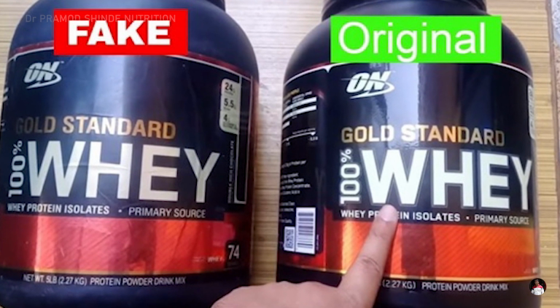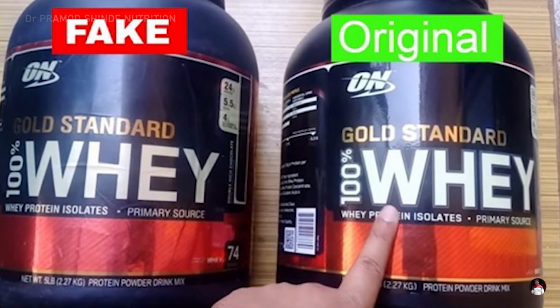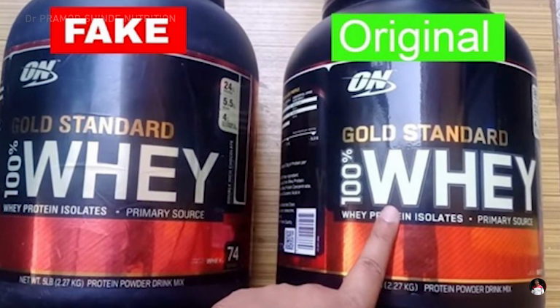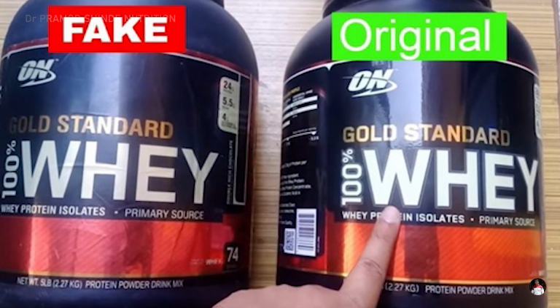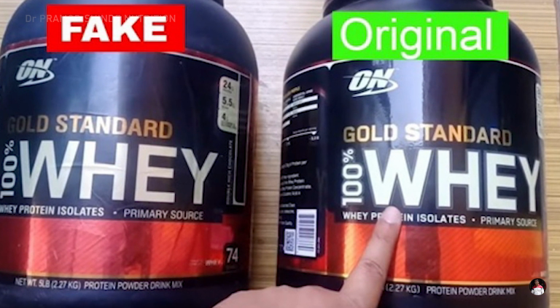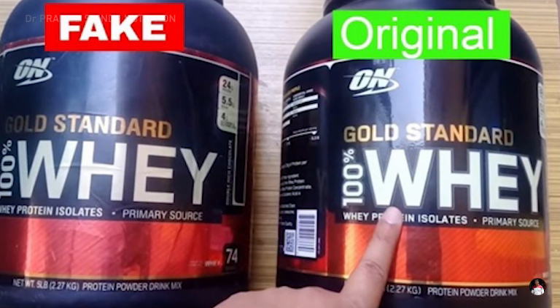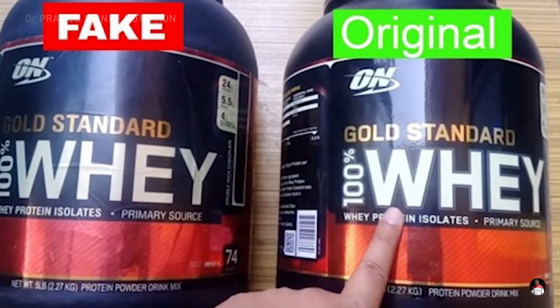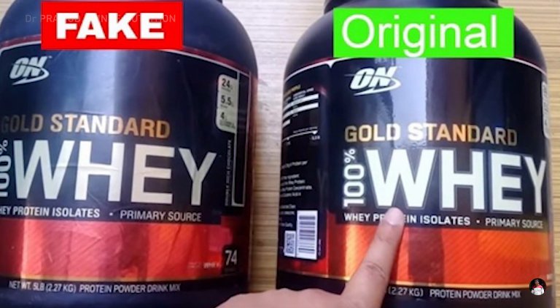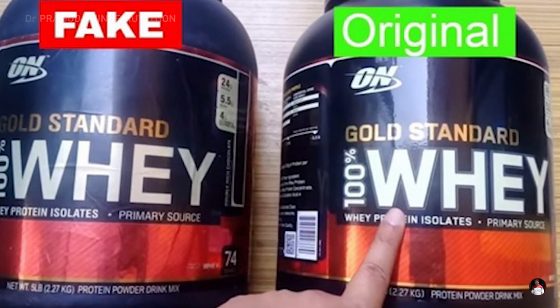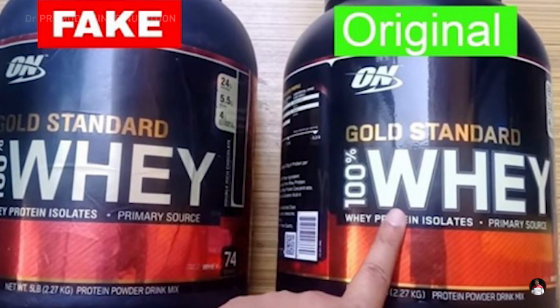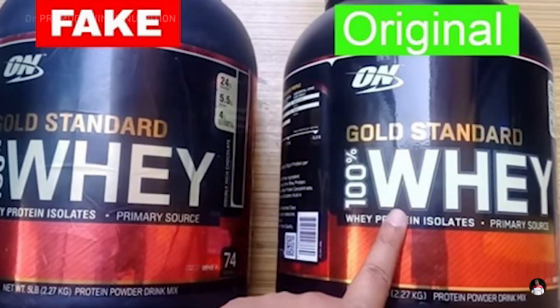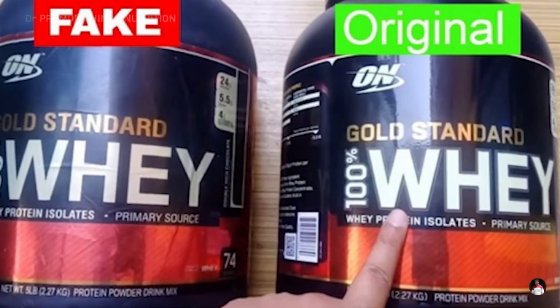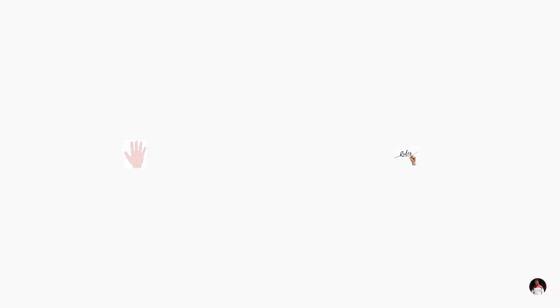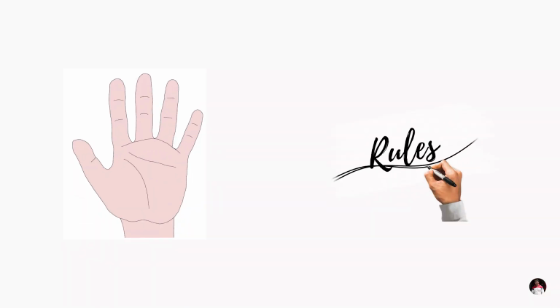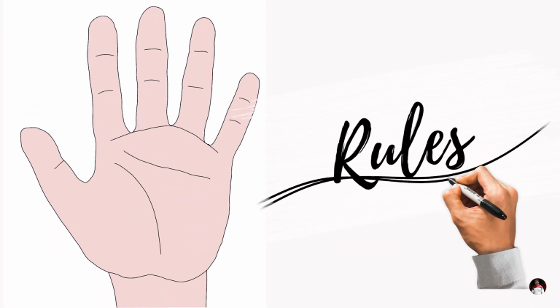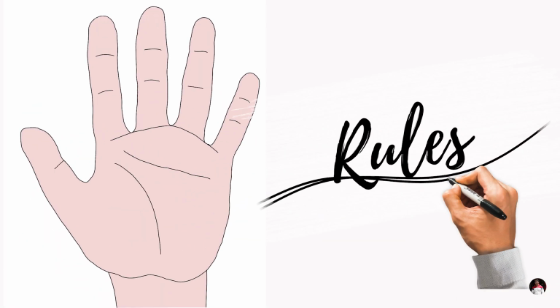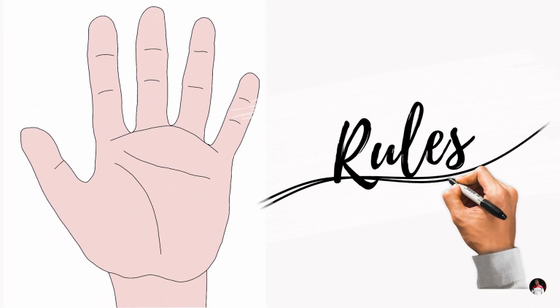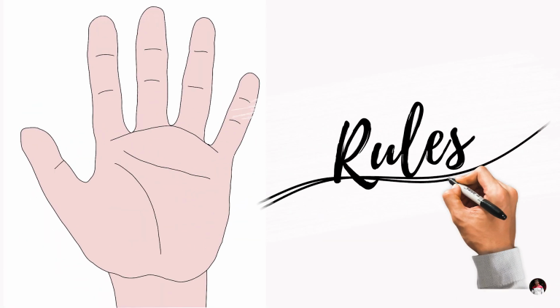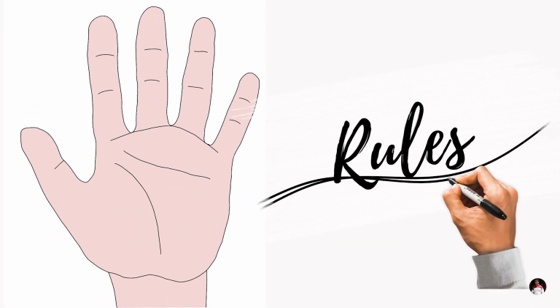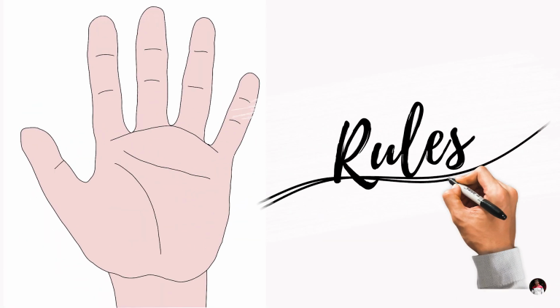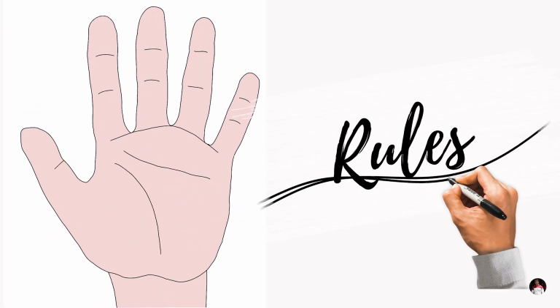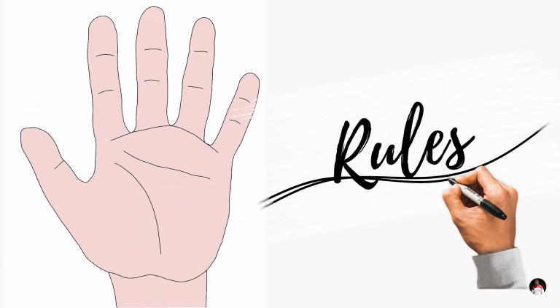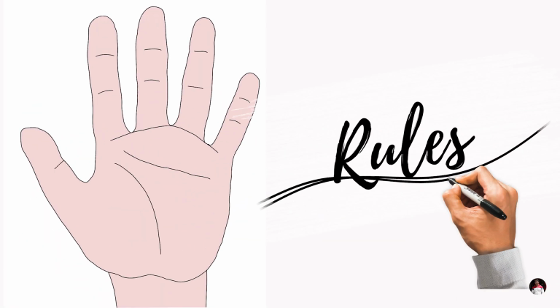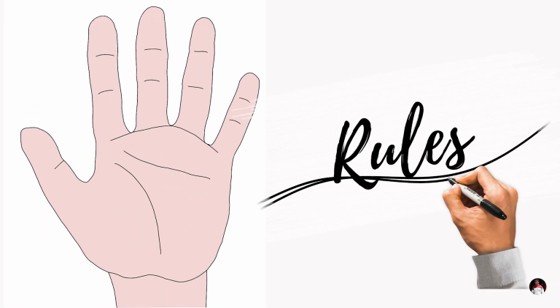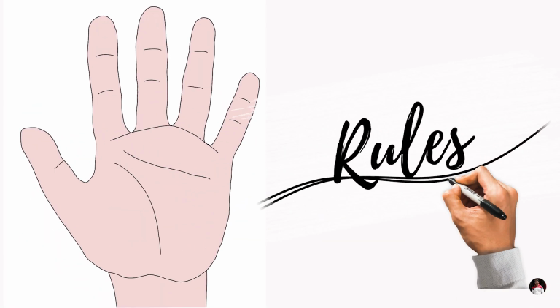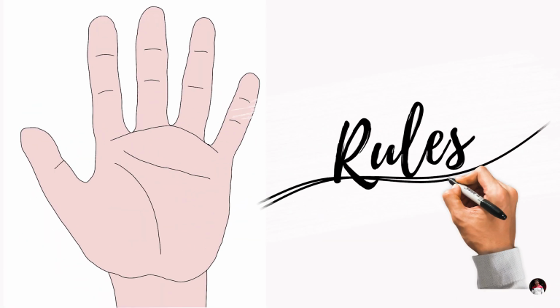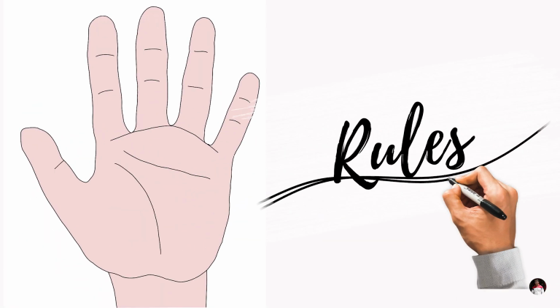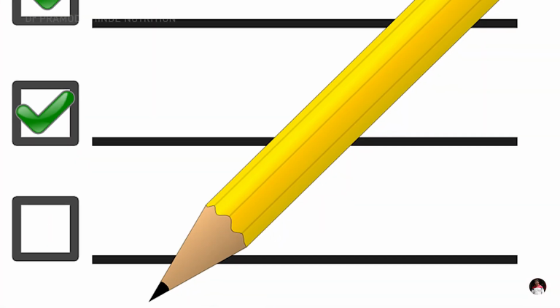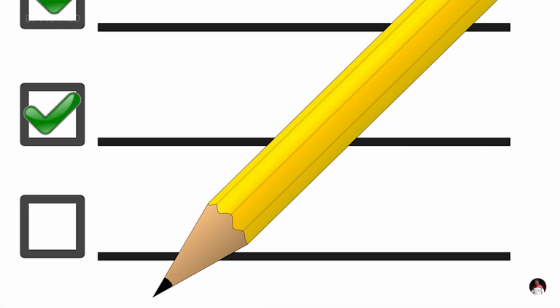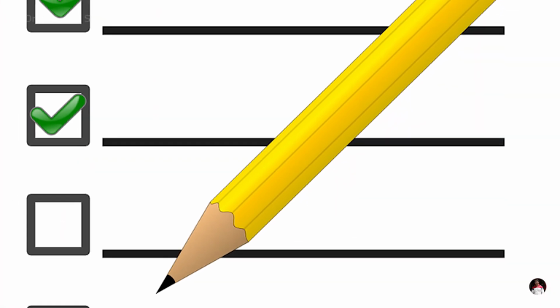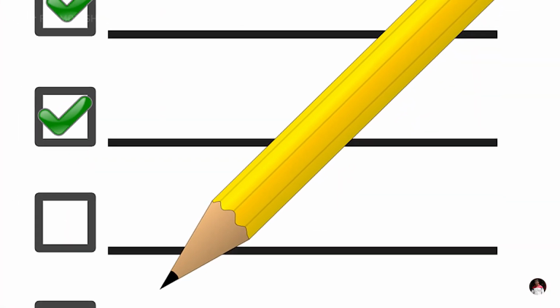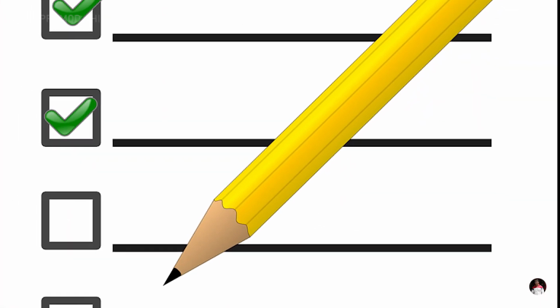Rule number five: check container quality, graphics, and label clarity. Fake products usually have low quality container graphics, labels, and text. Apart from these five rules, there are a few other checks that you can do to validate that your supplements are original.